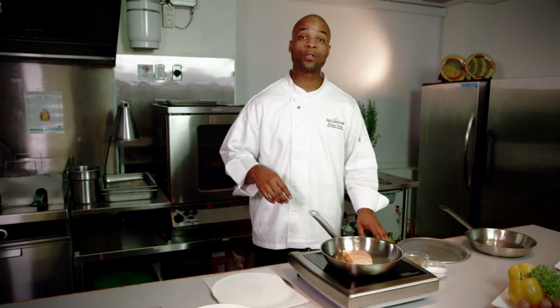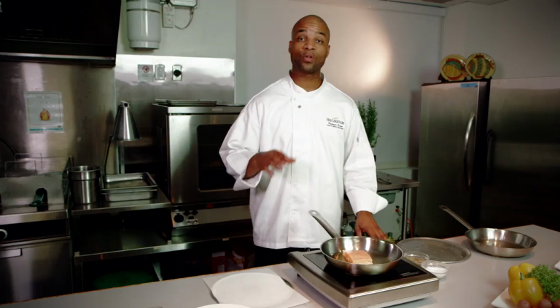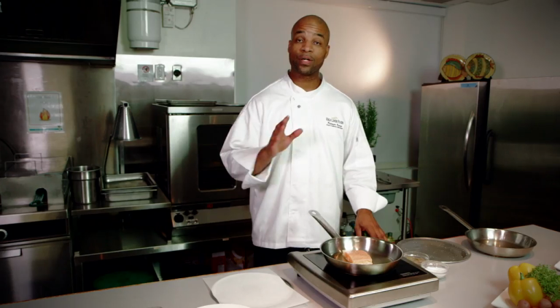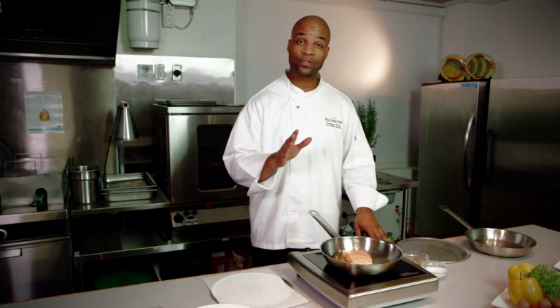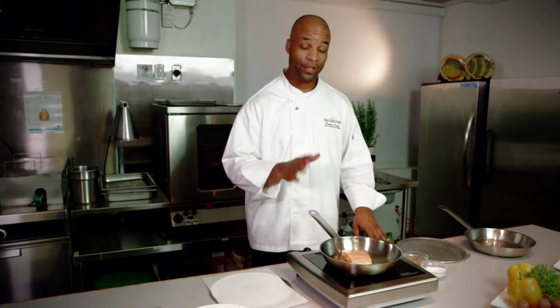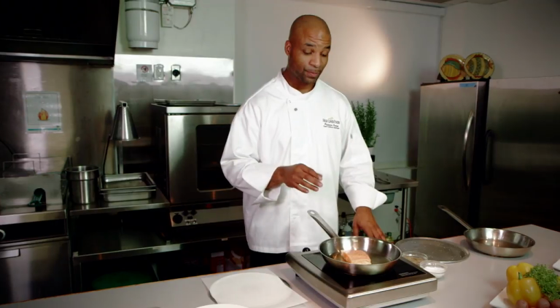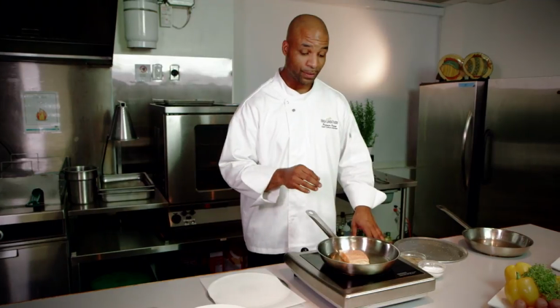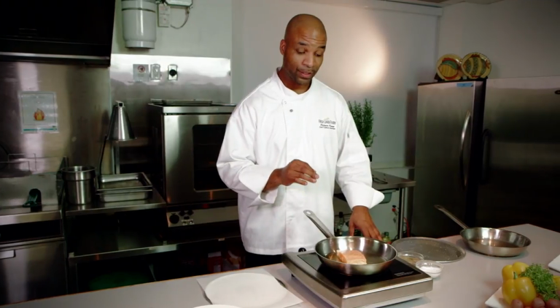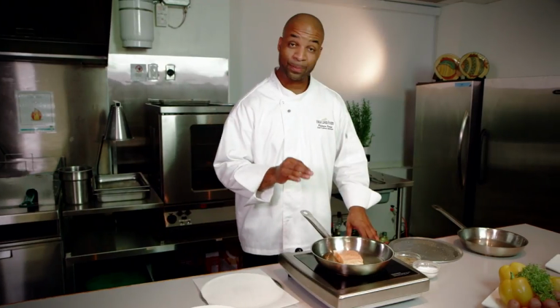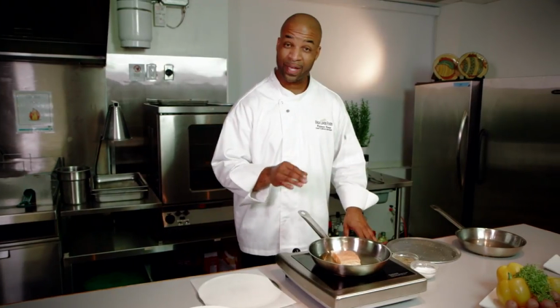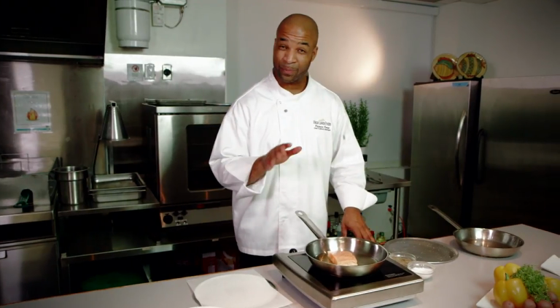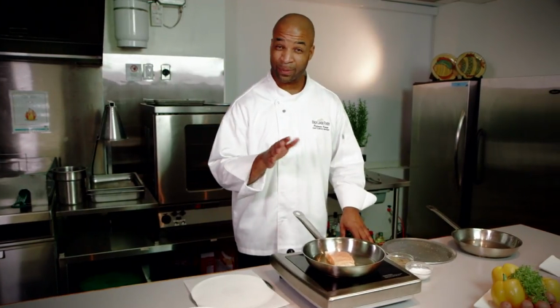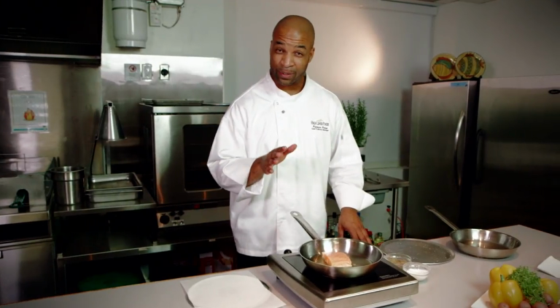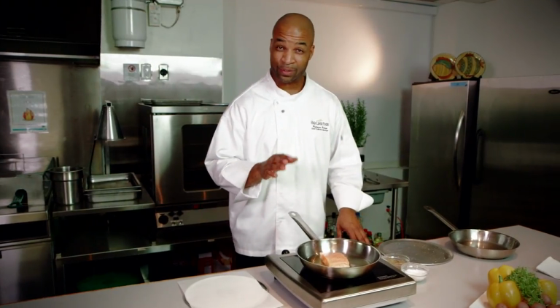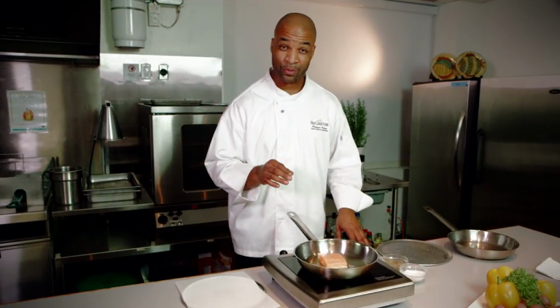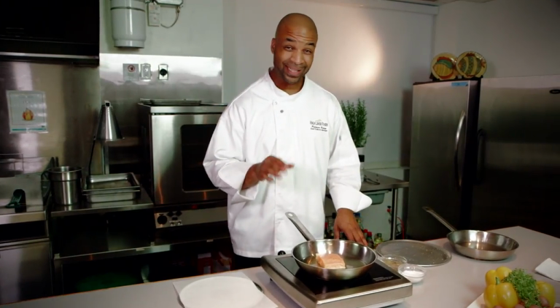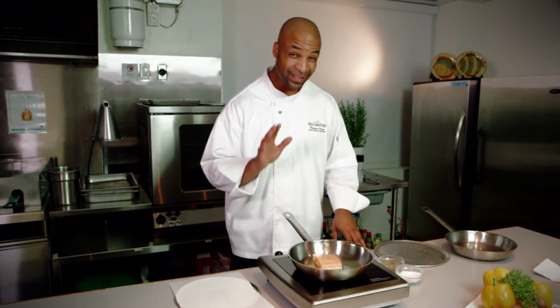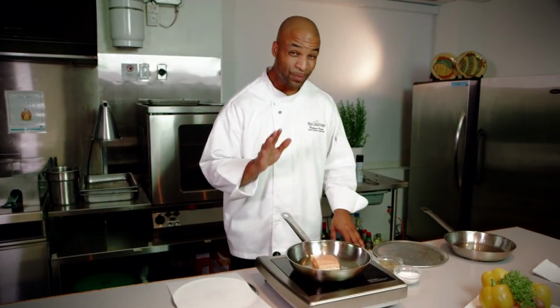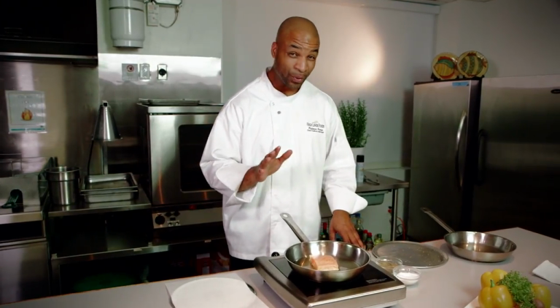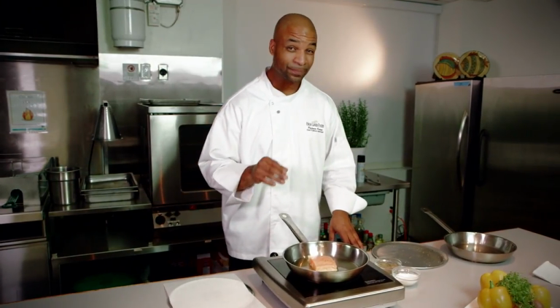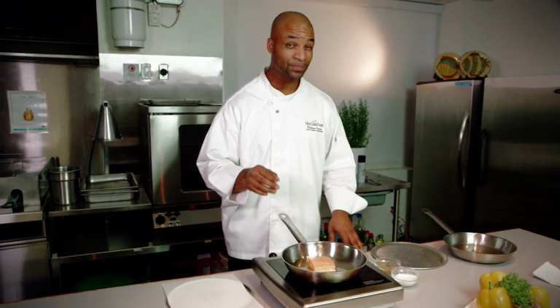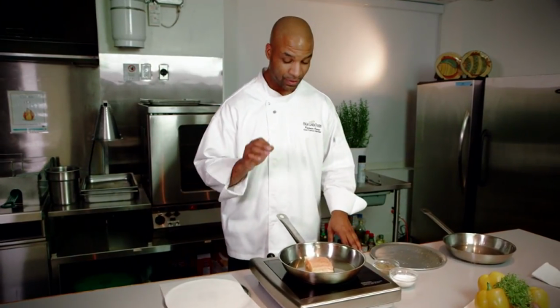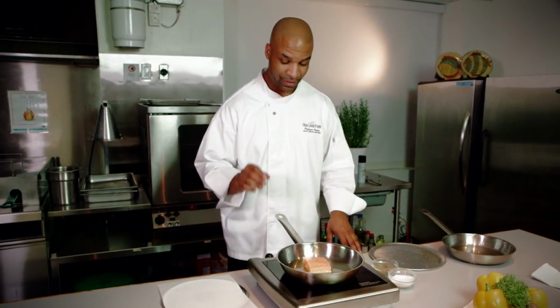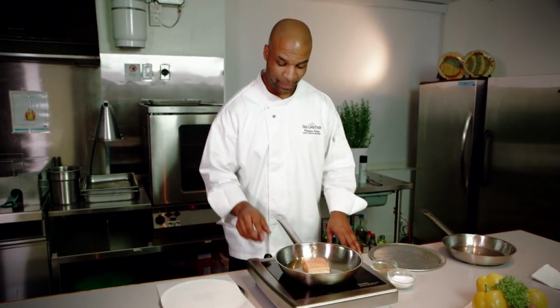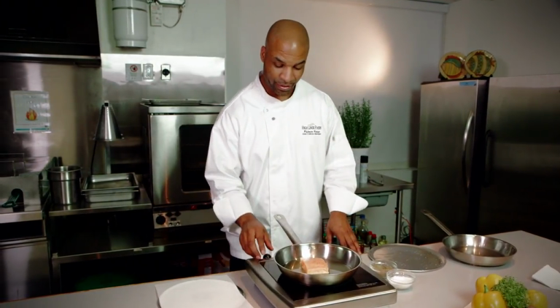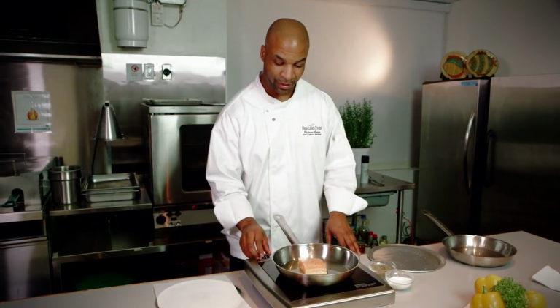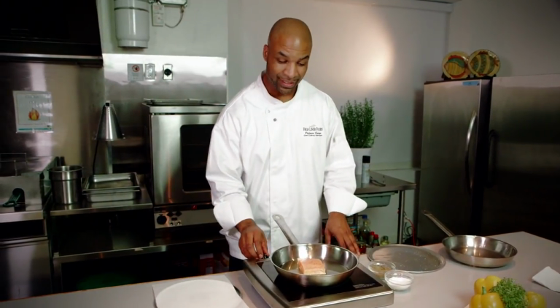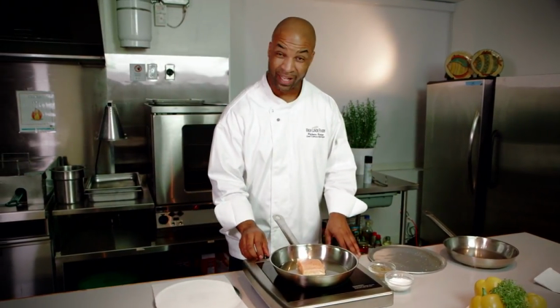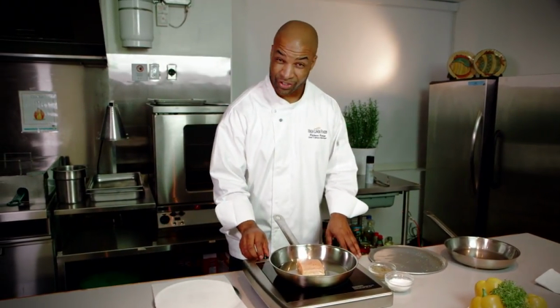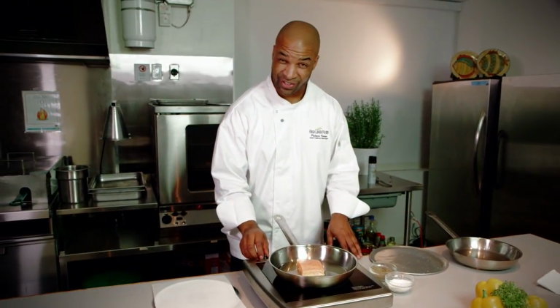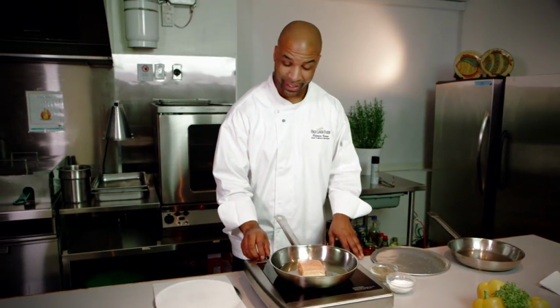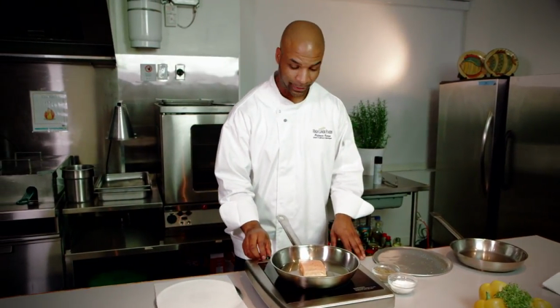Our arctic char has been cooking in the pan for about a minute or so, and at this point it's a good time to turn our heat down just slightly.